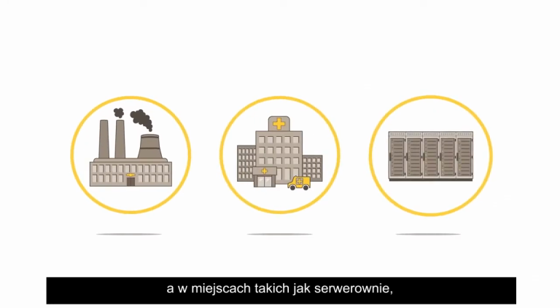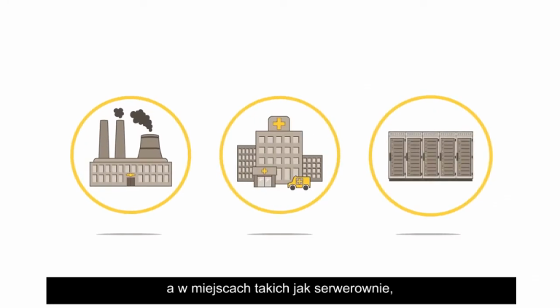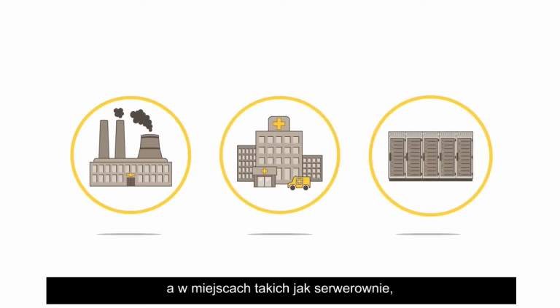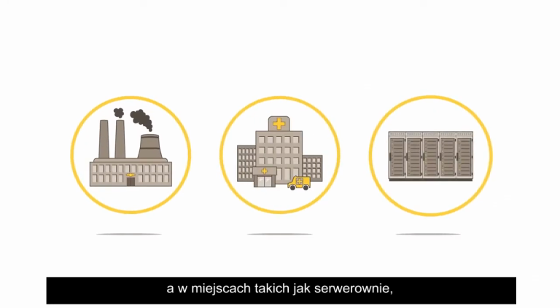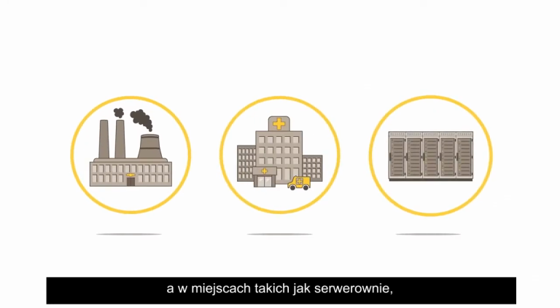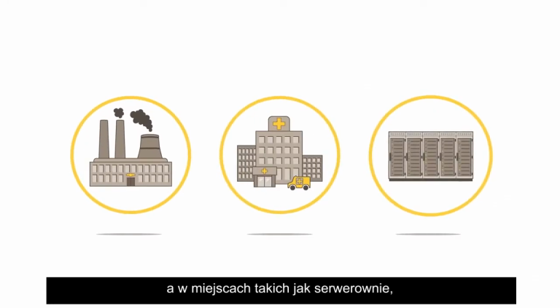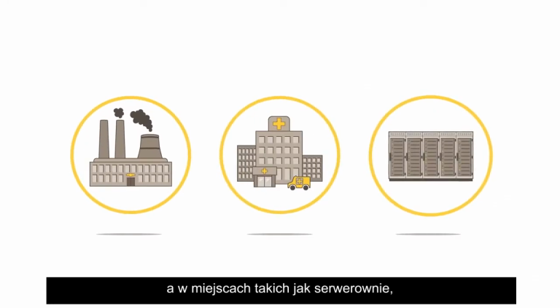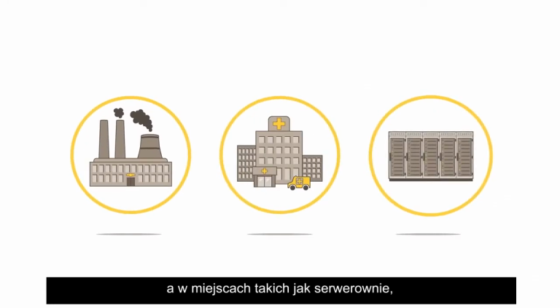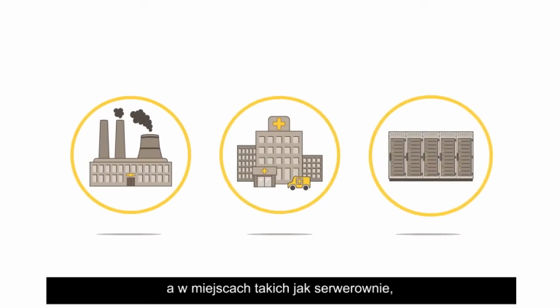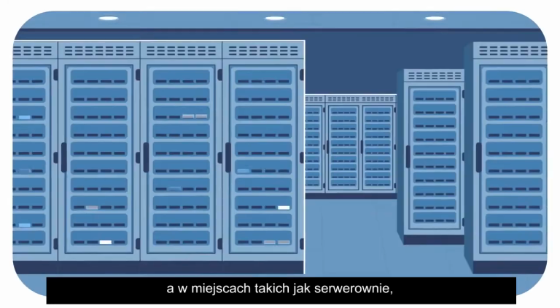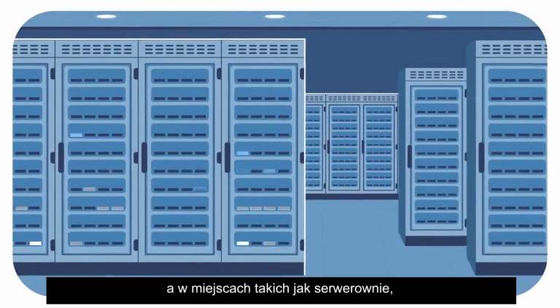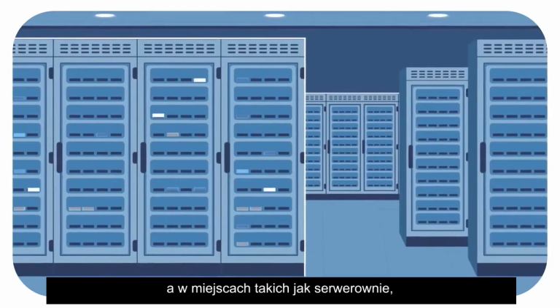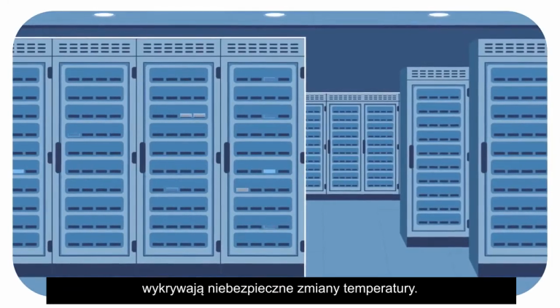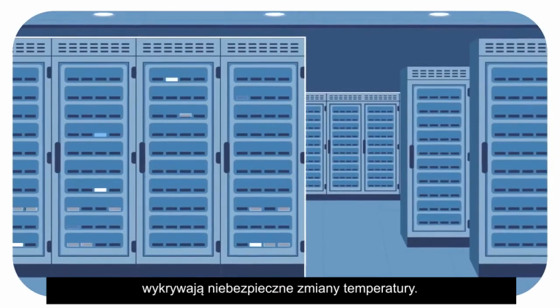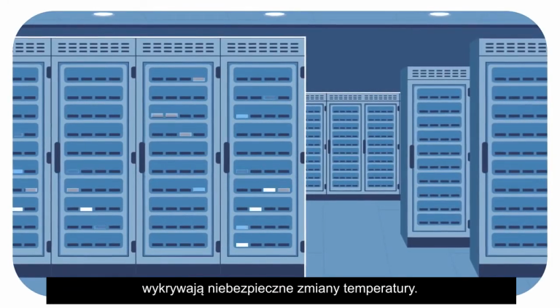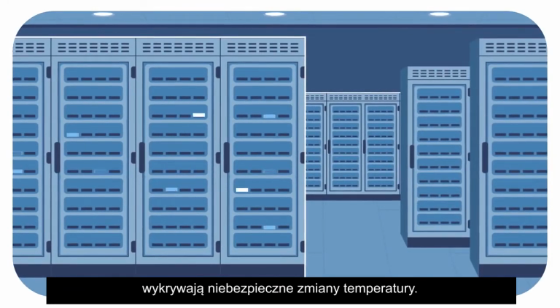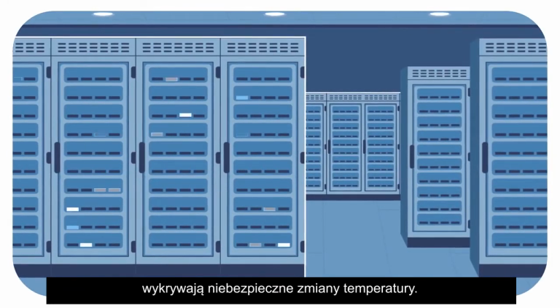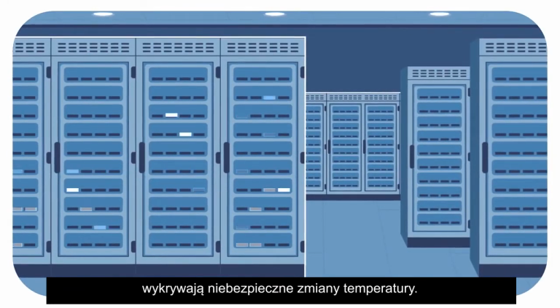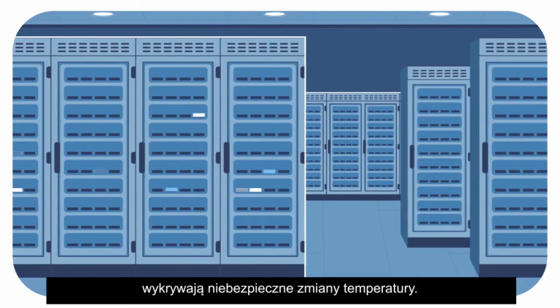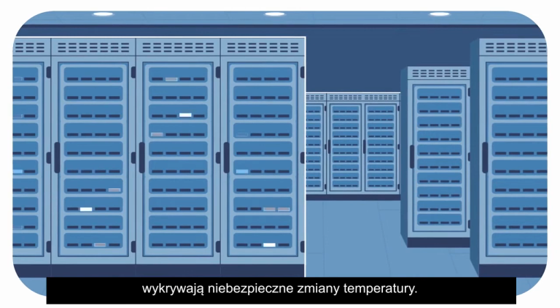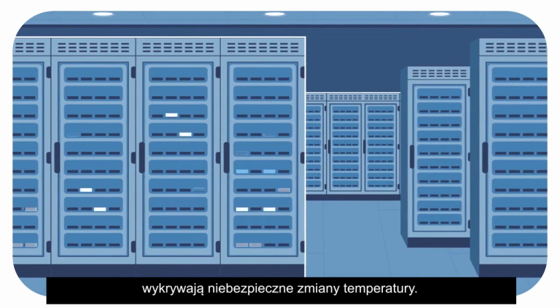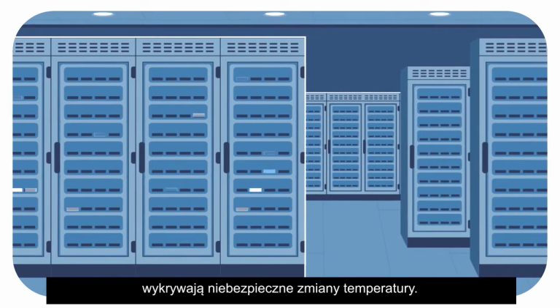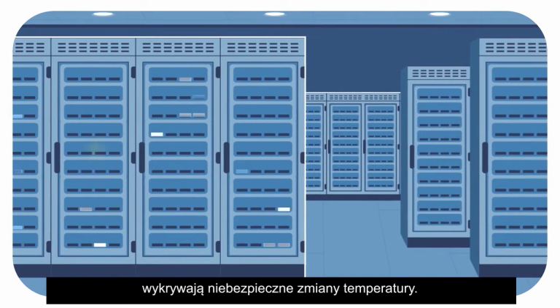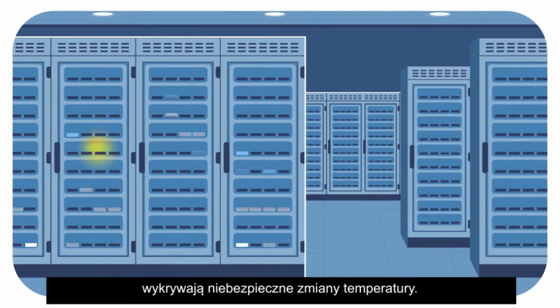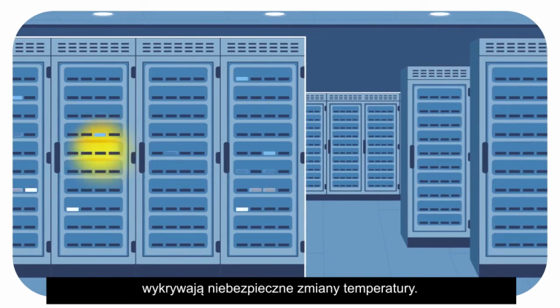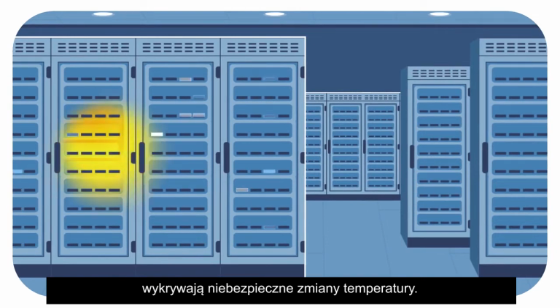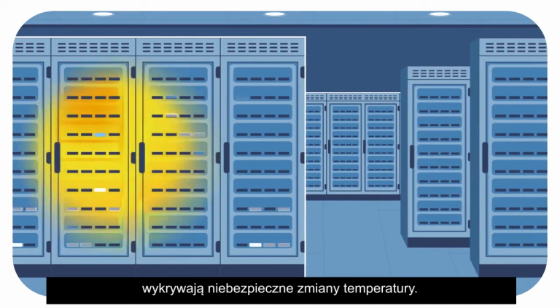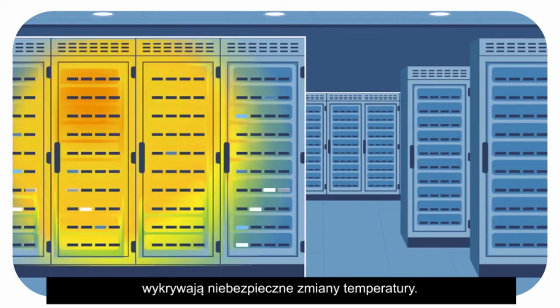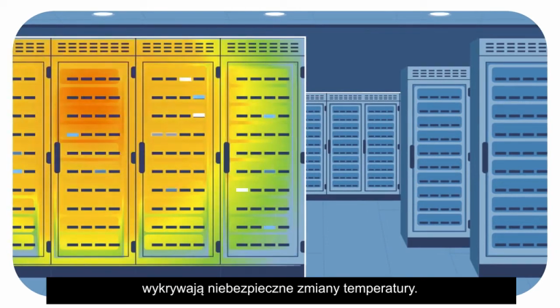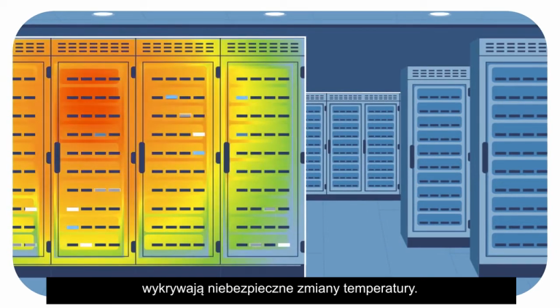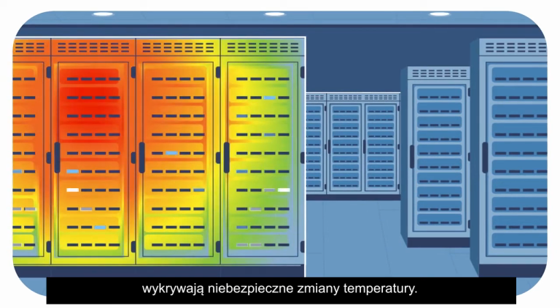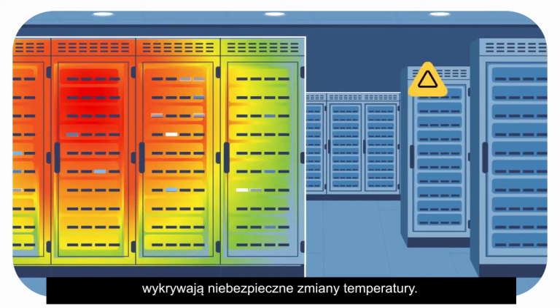And in places like server rooms, thermal cameras are brilliant at monitoring for dangerous changes in temperature.